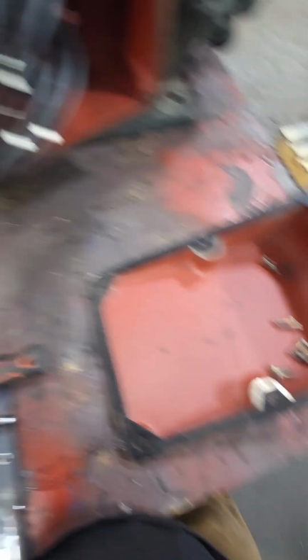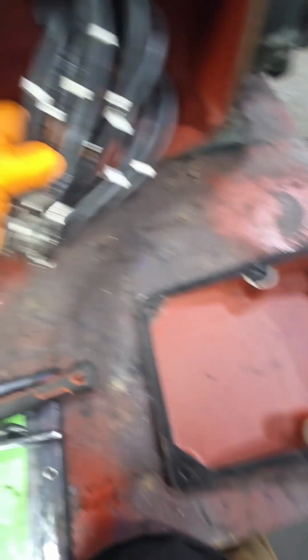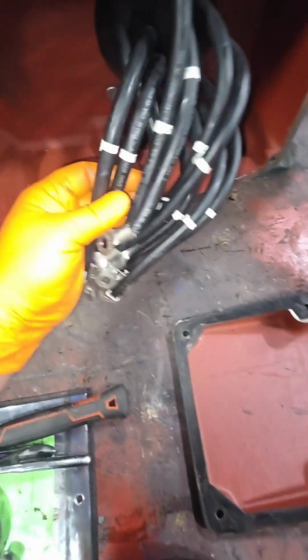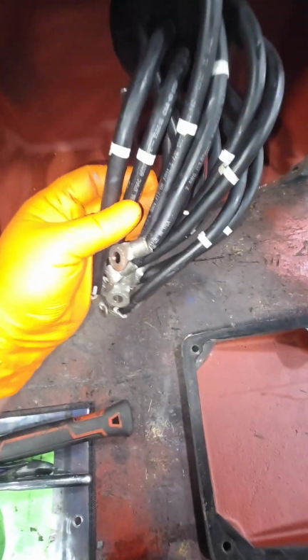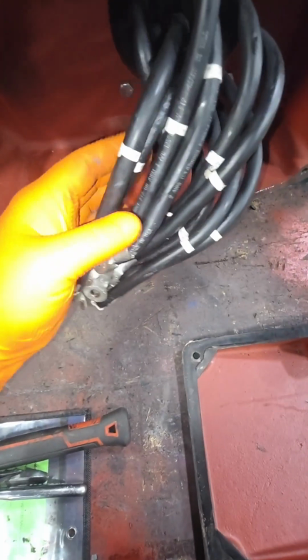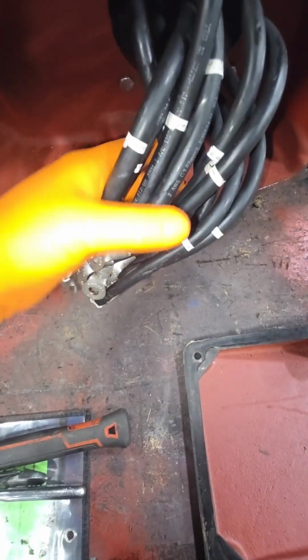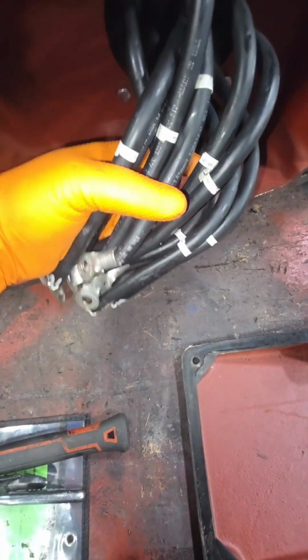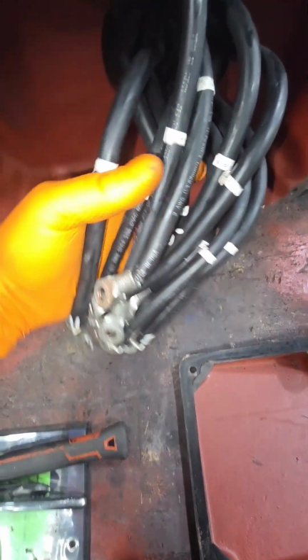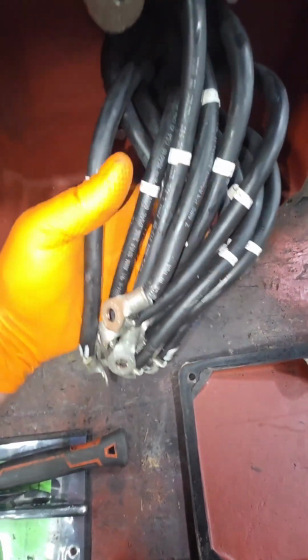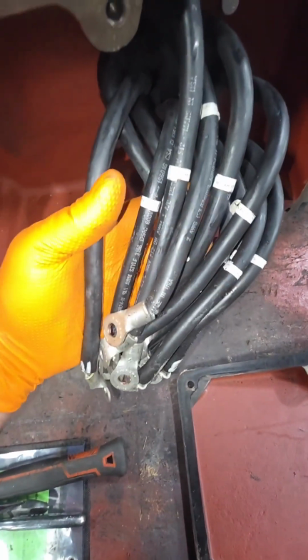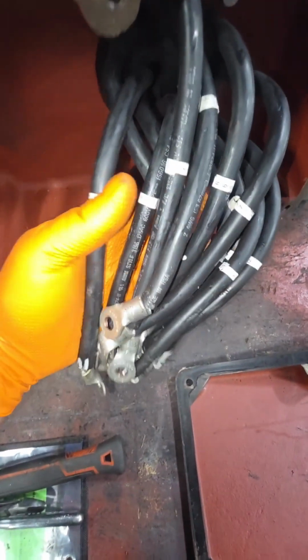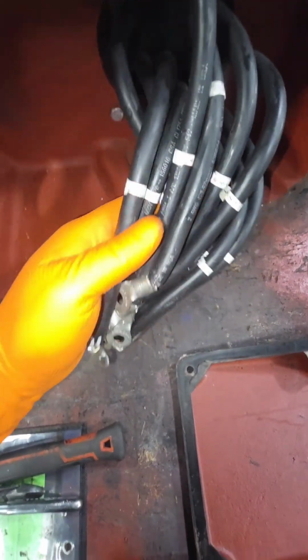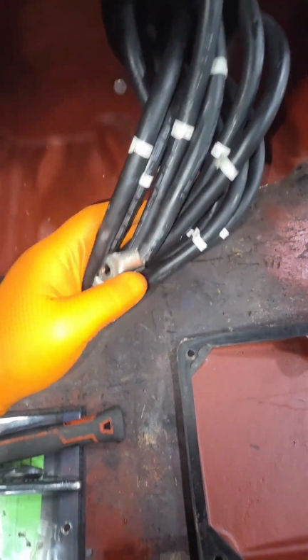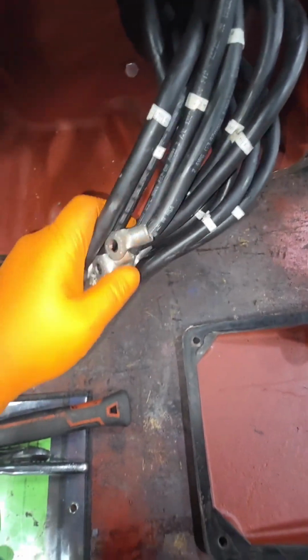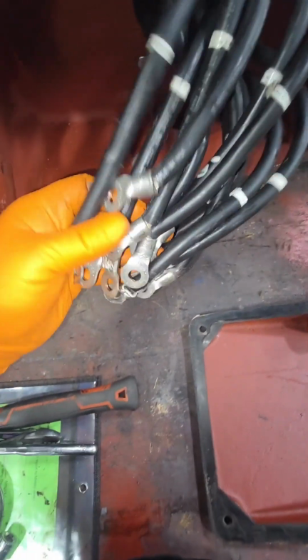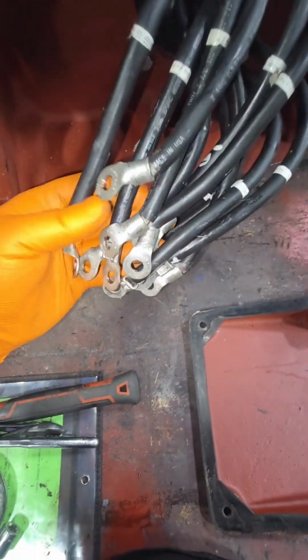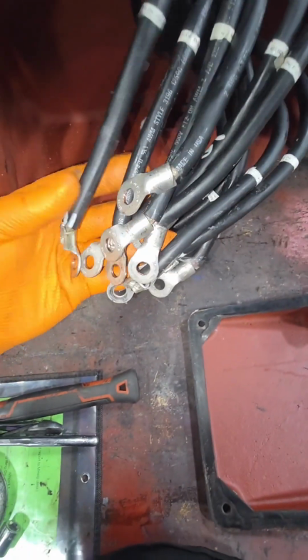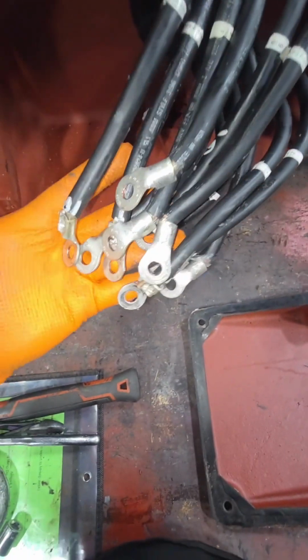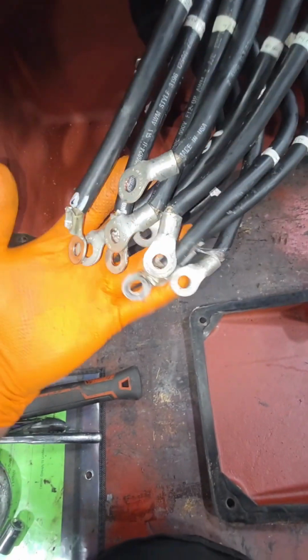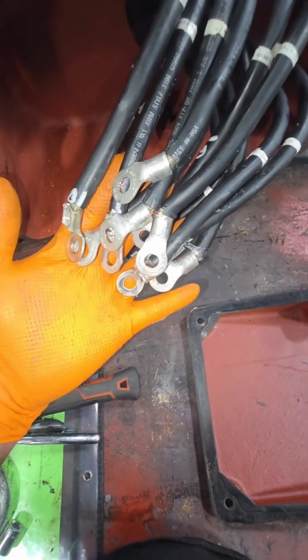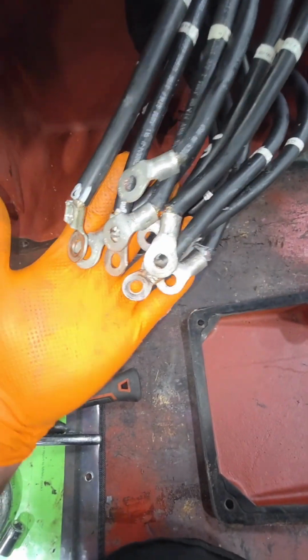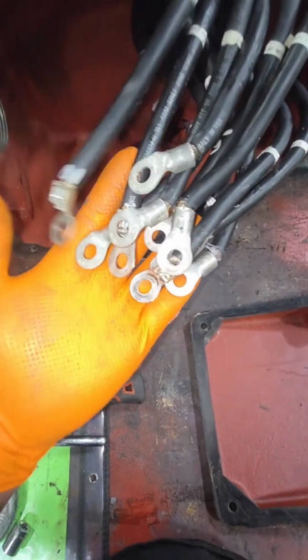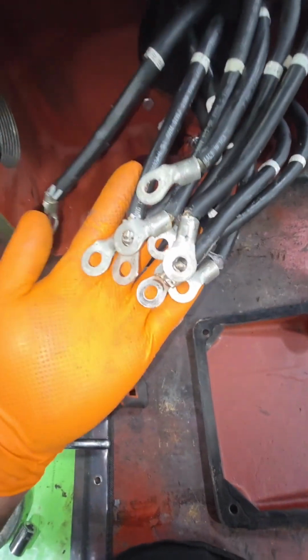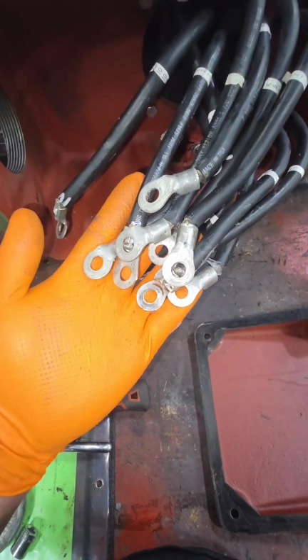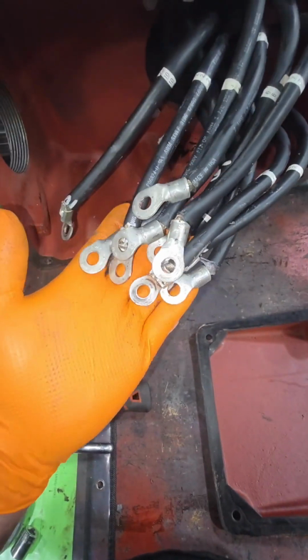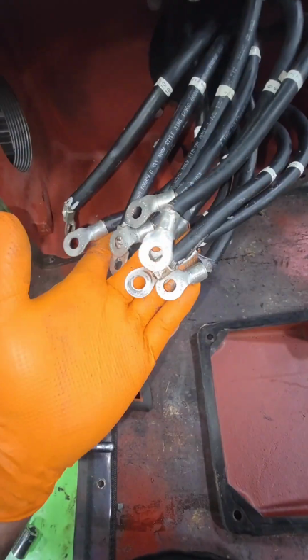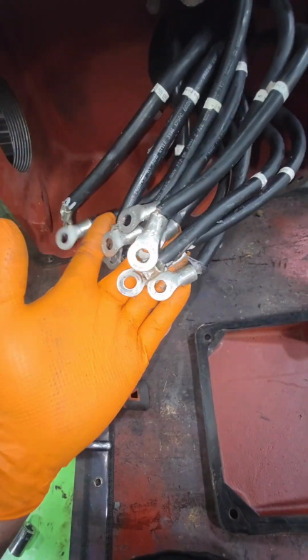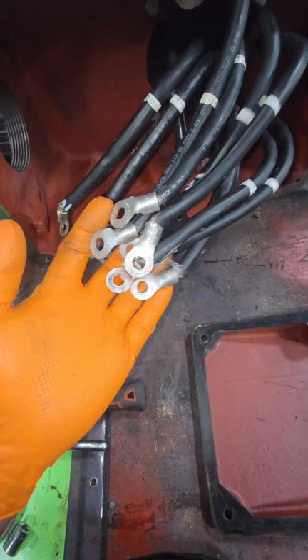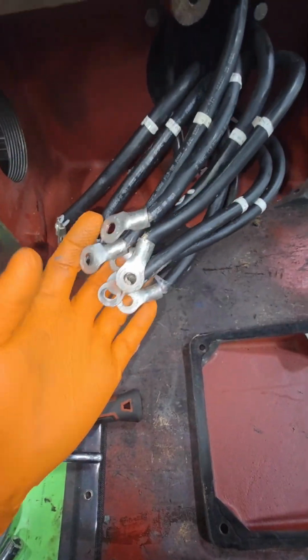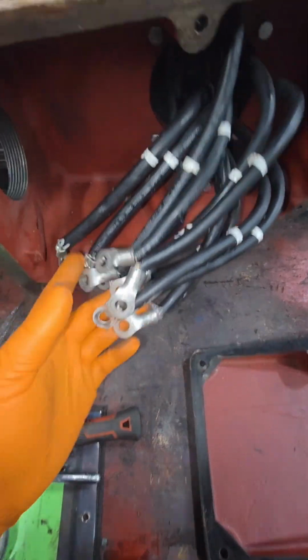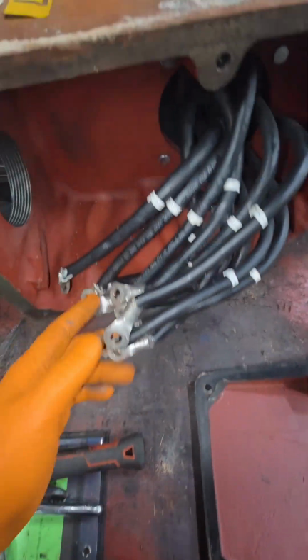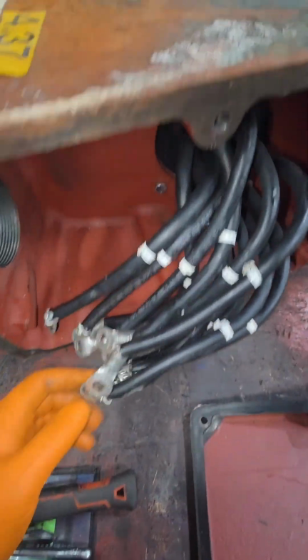Now we're going to open up that peckerhead, gain access to that electrical connection. We're going to bolt these together so we can do a megaohm test.